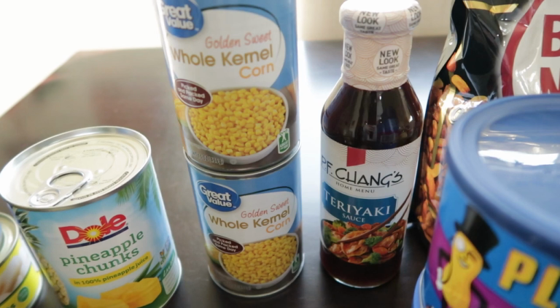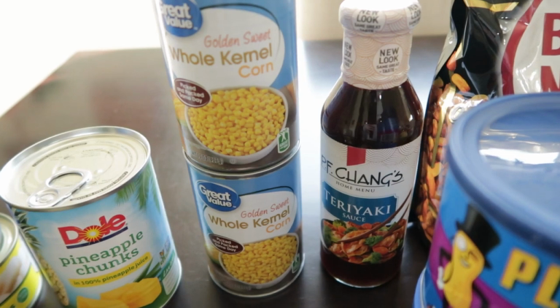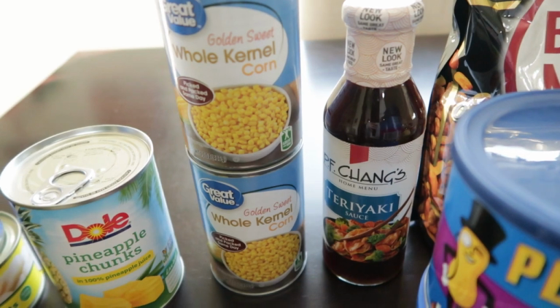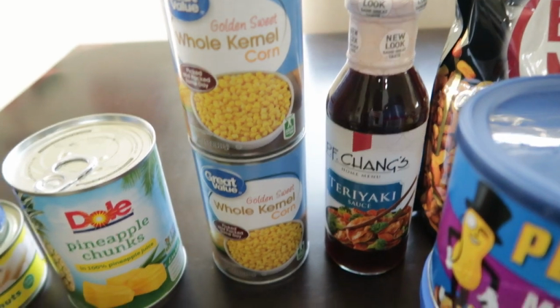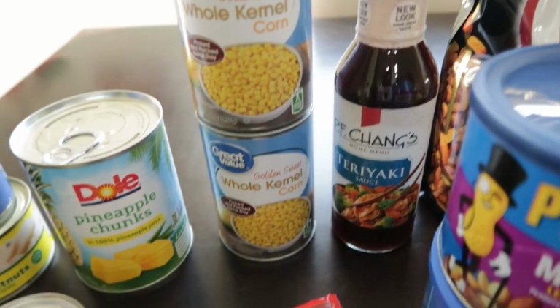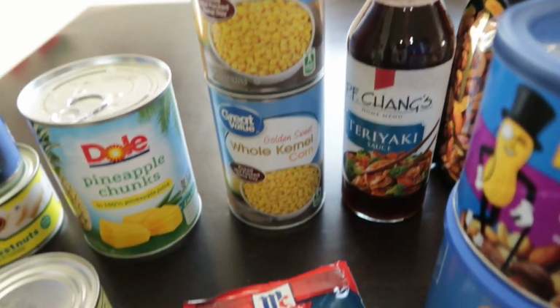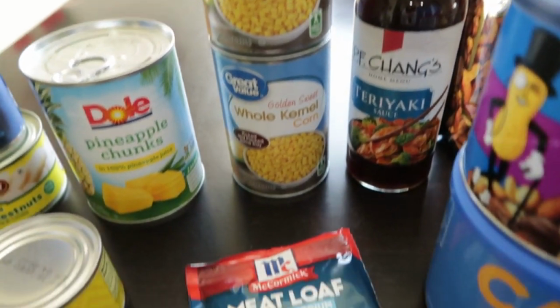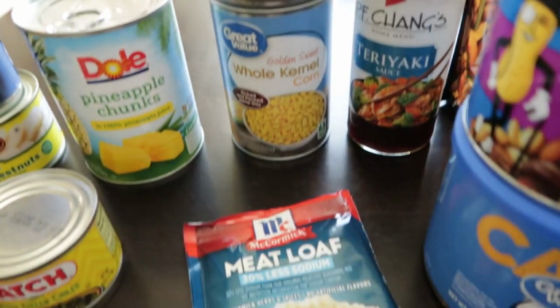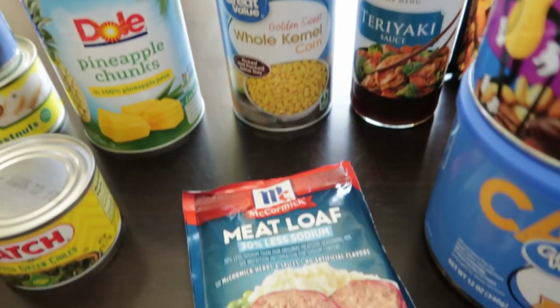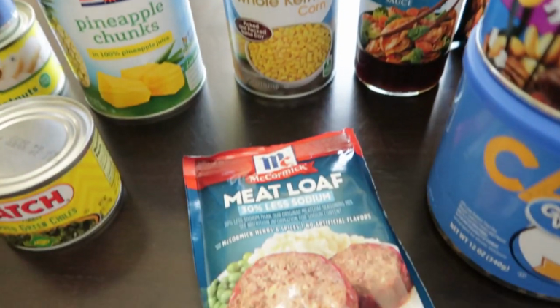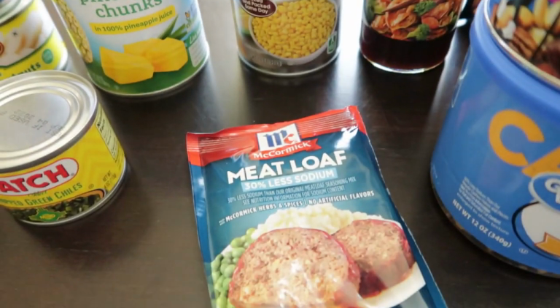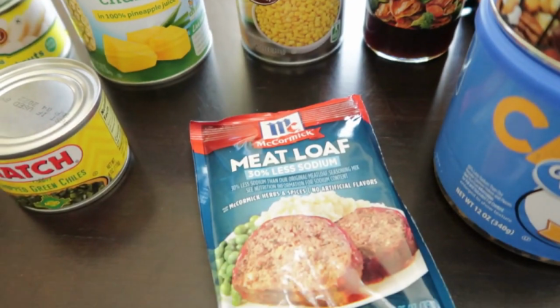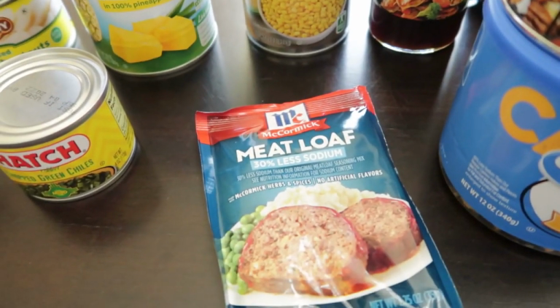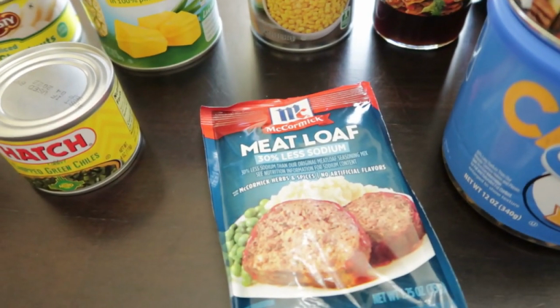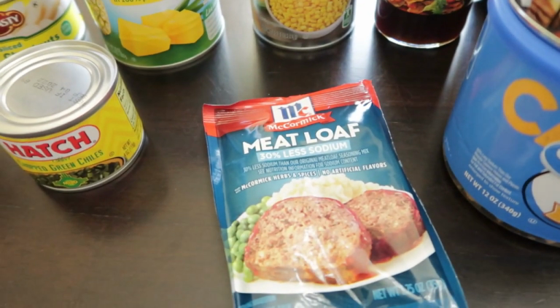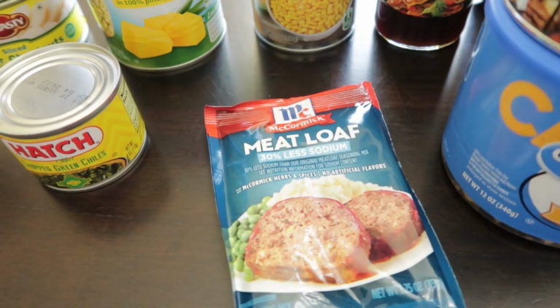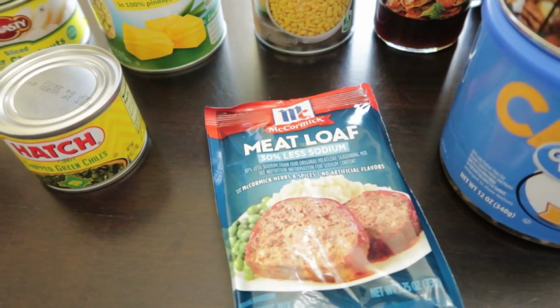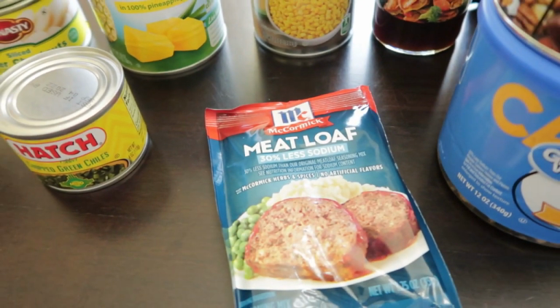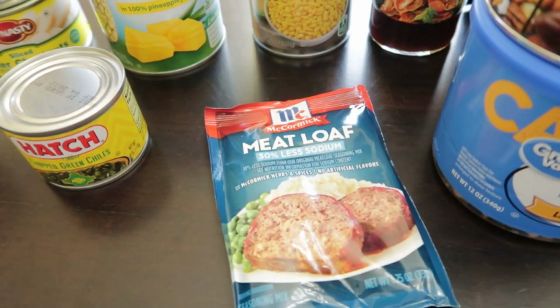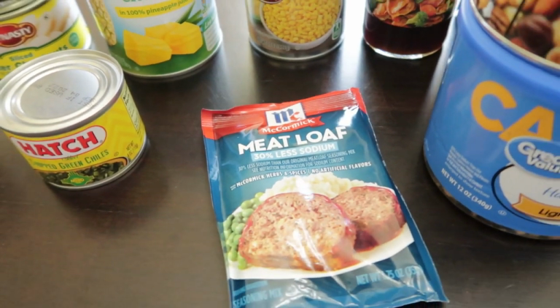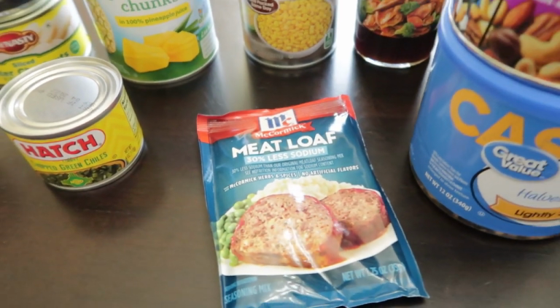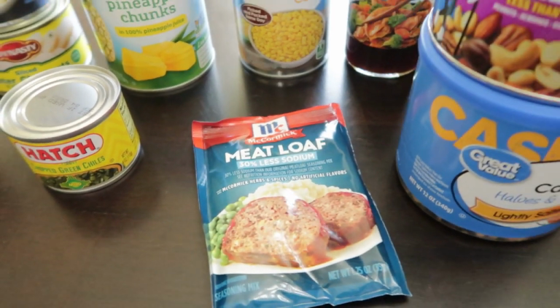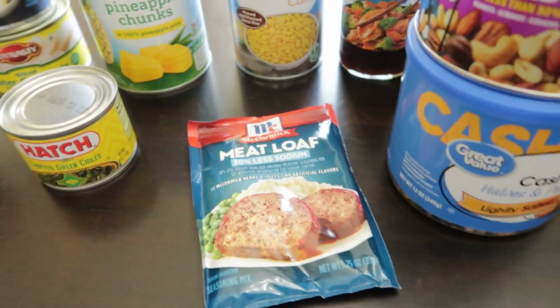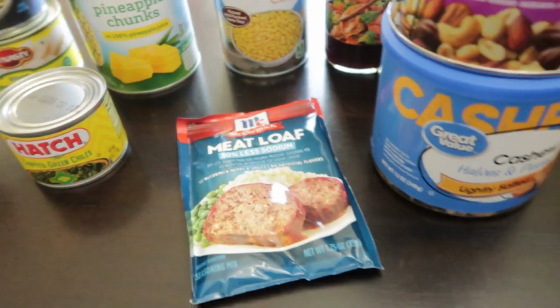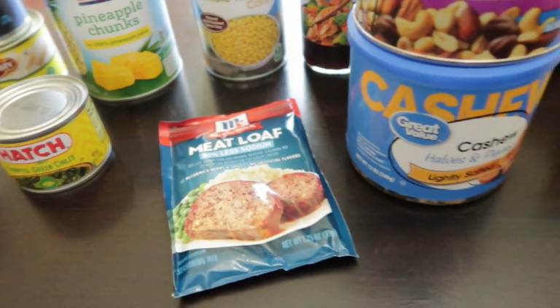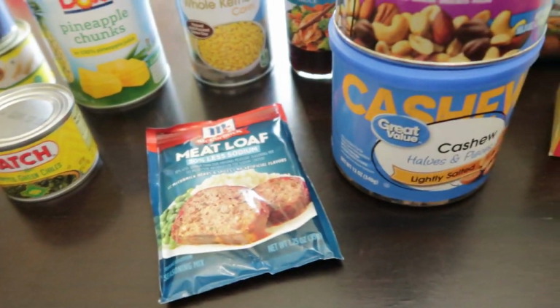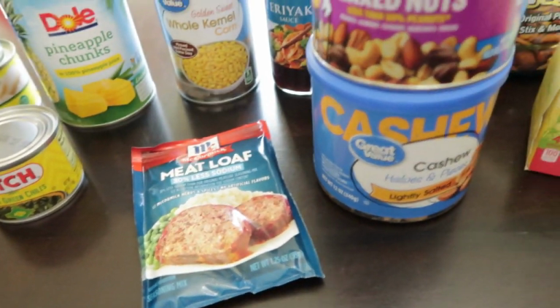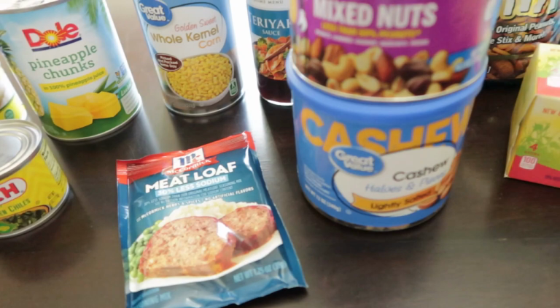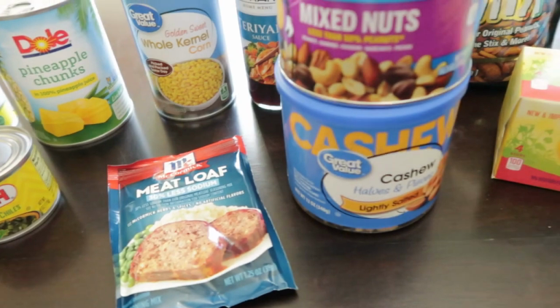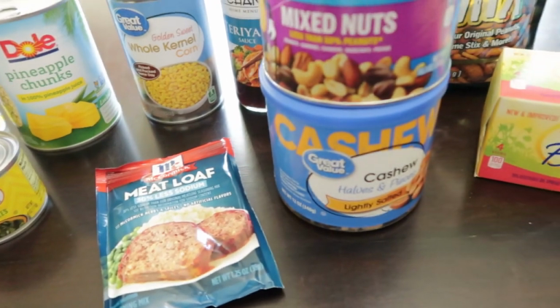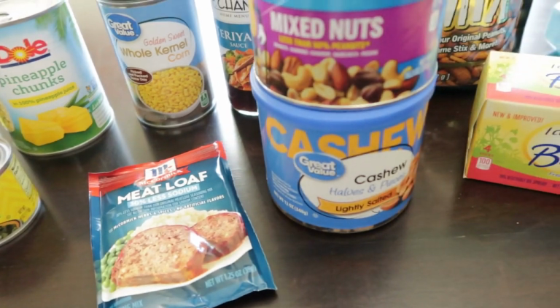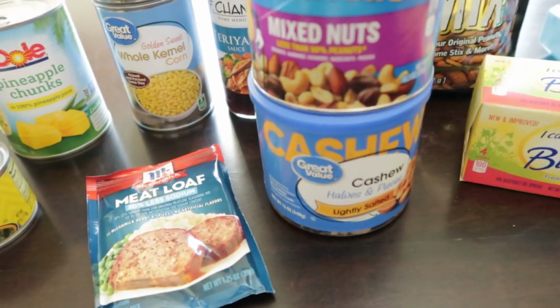Today I am sharing a two-week Walmart grocery haul. Prices are included.